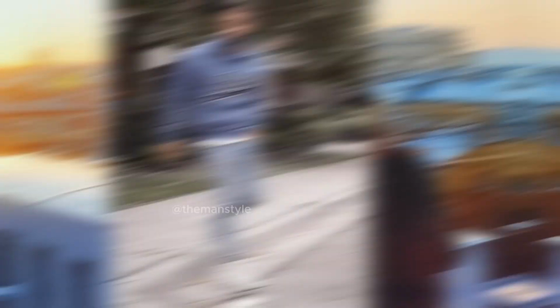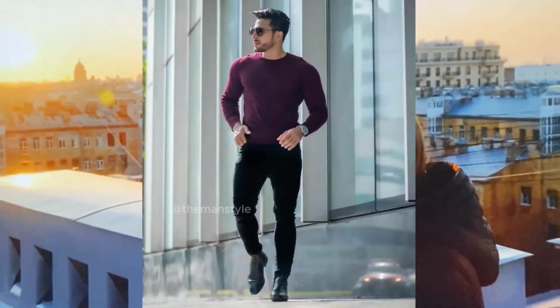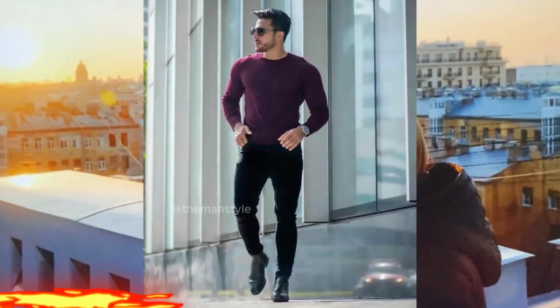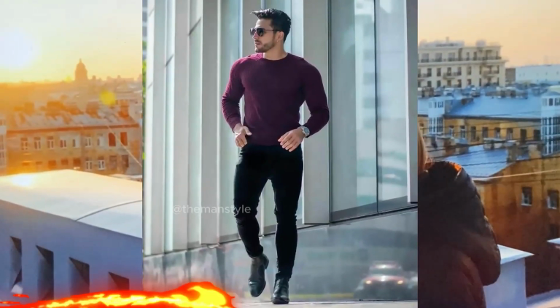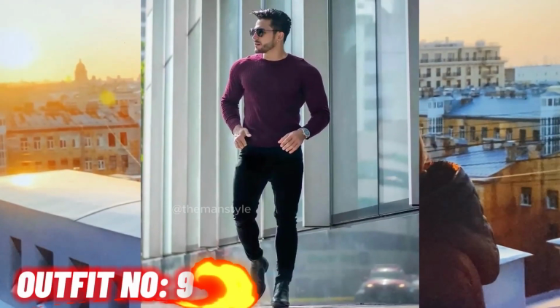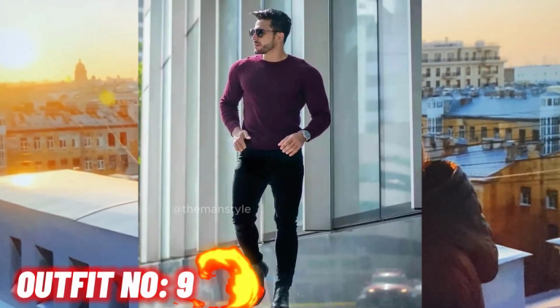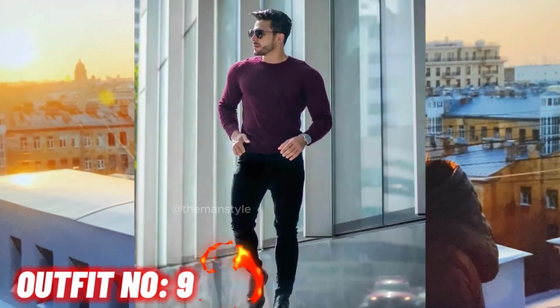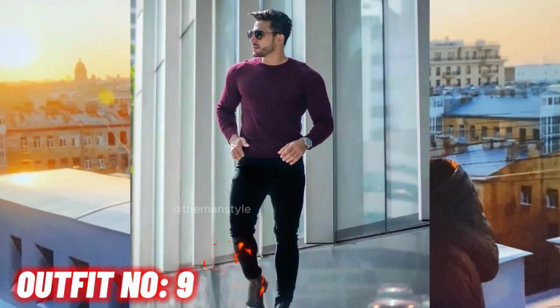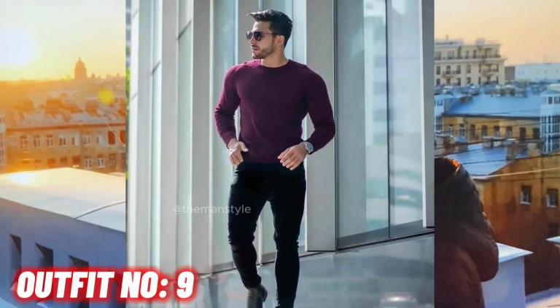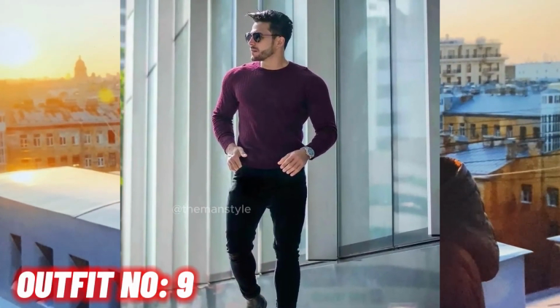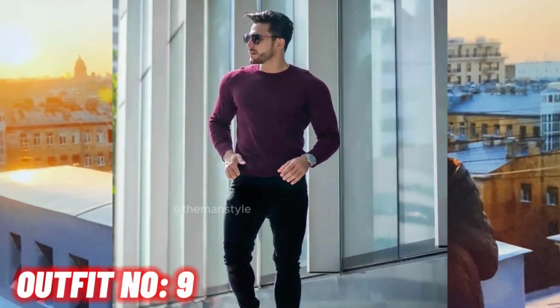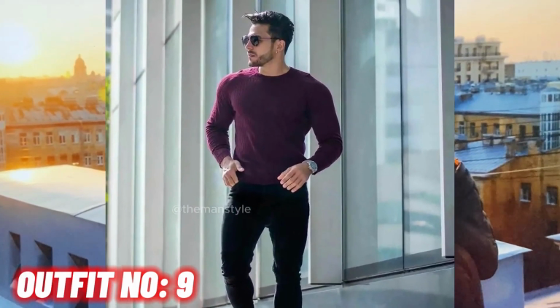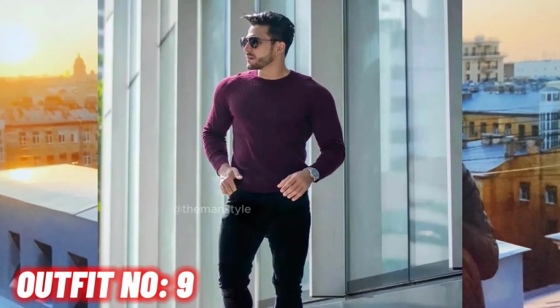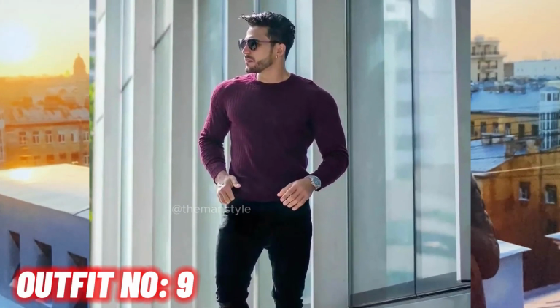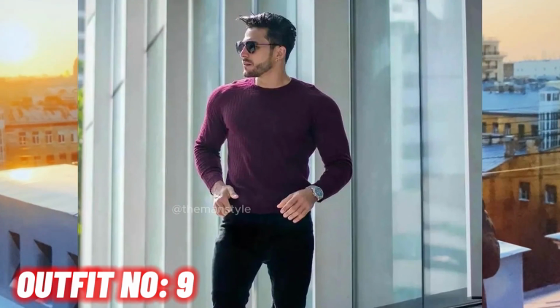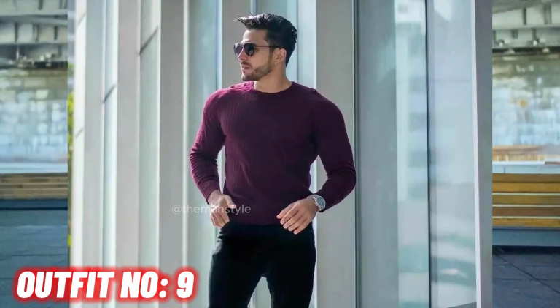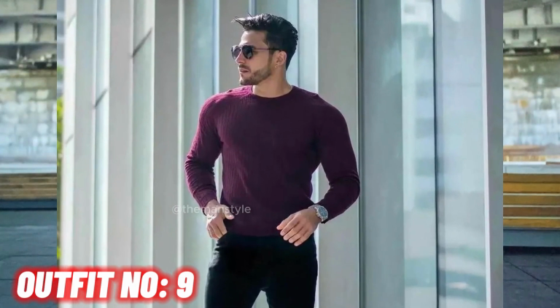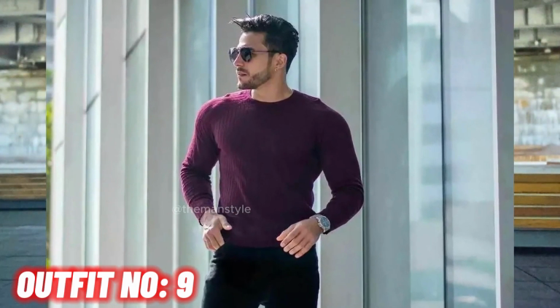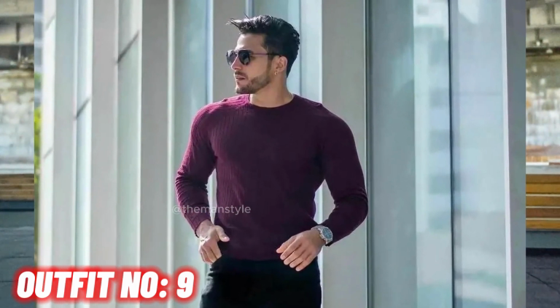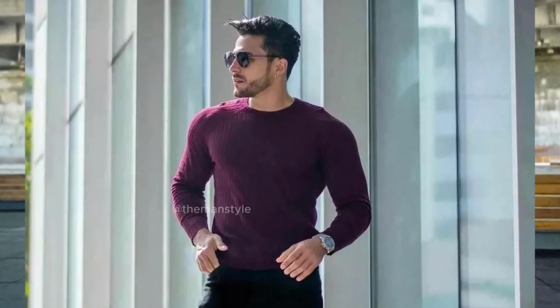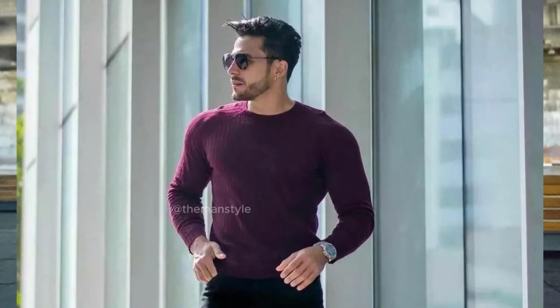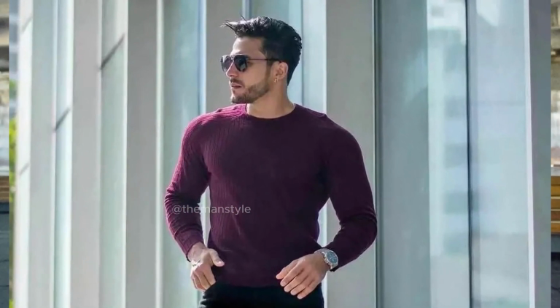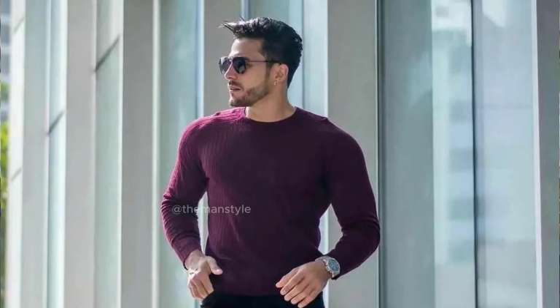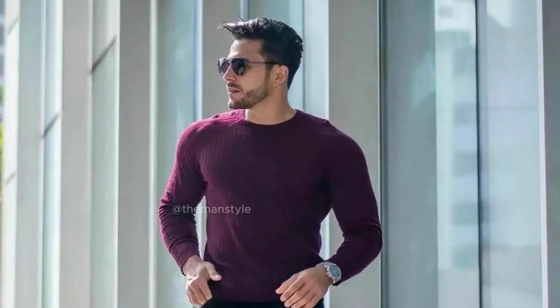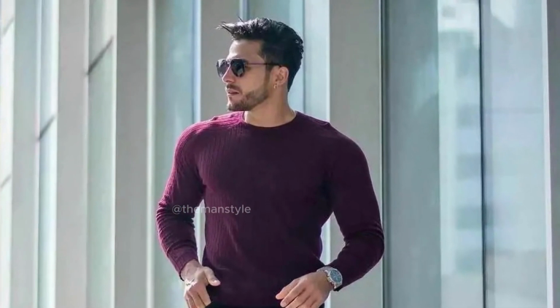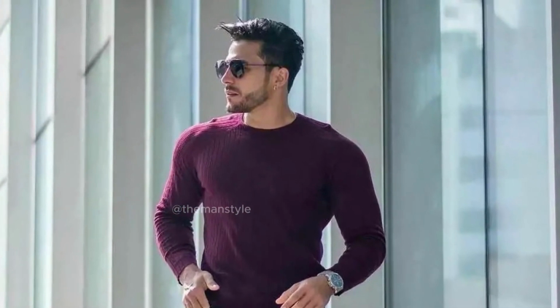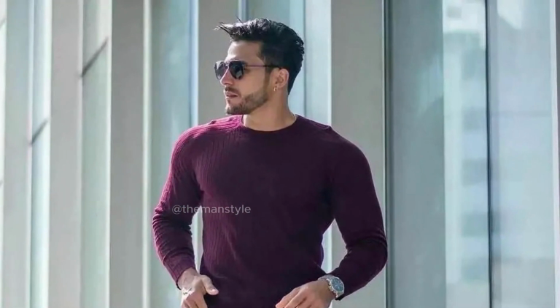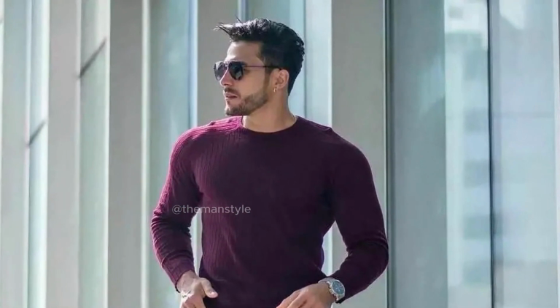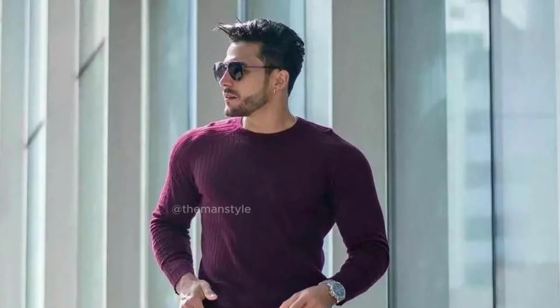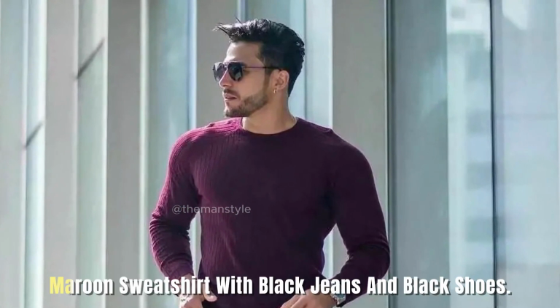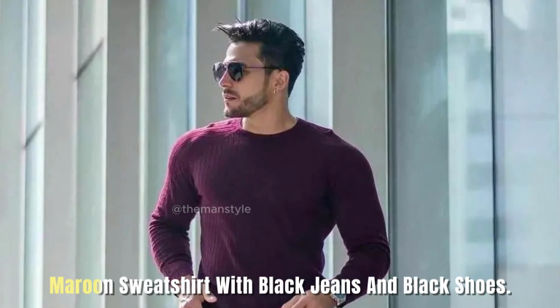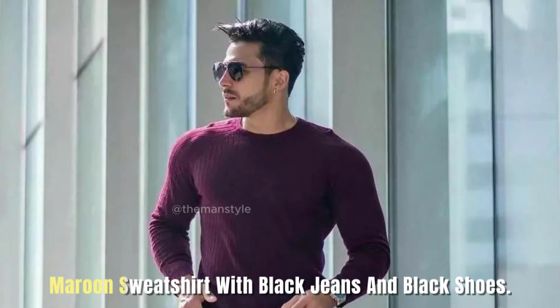Outfit number nine. Maroon sweatshirt with black jeans and black shoes.